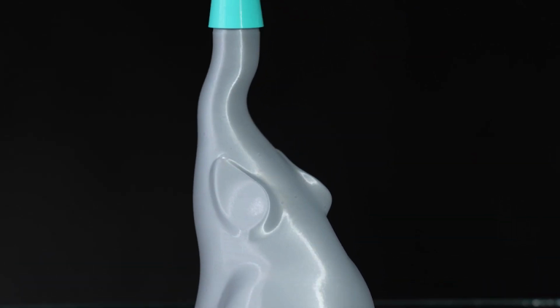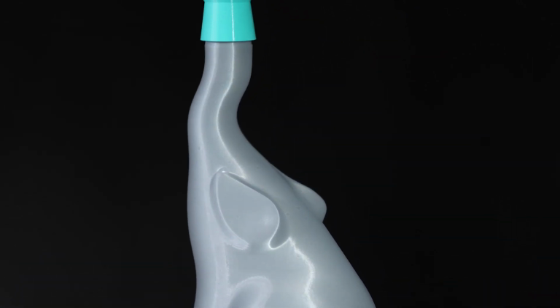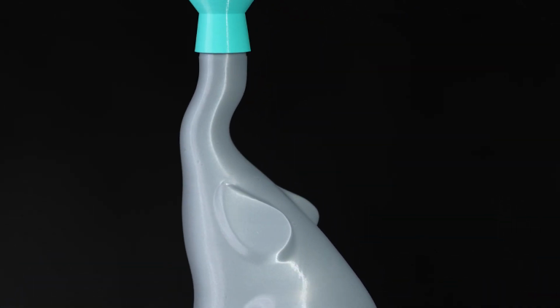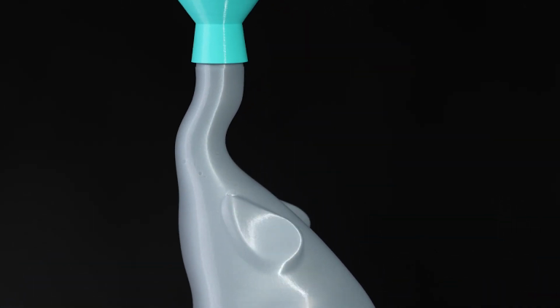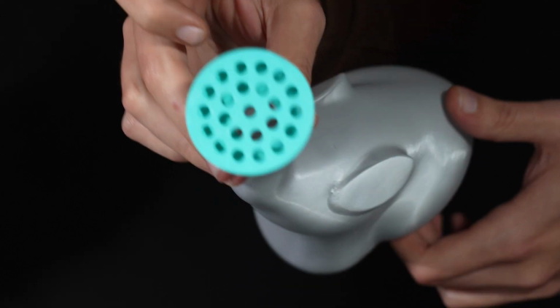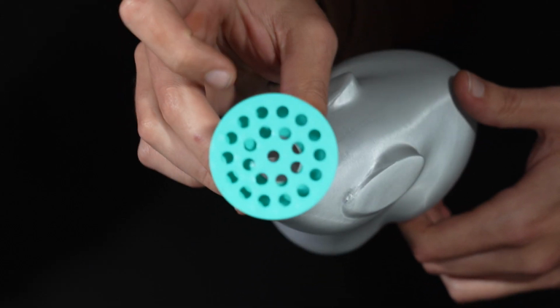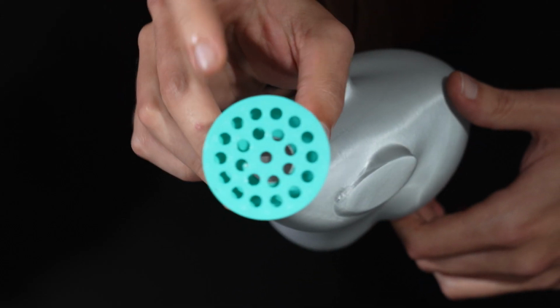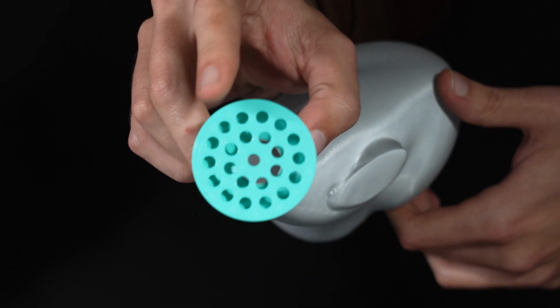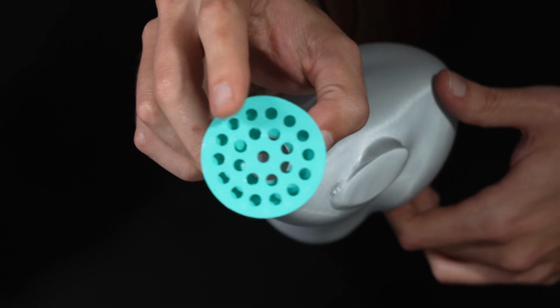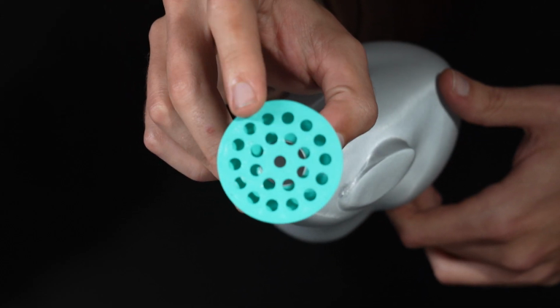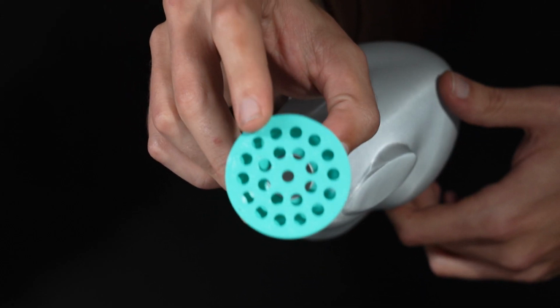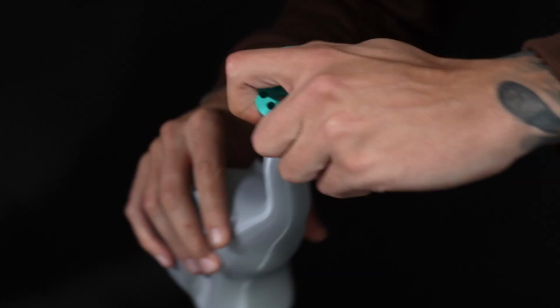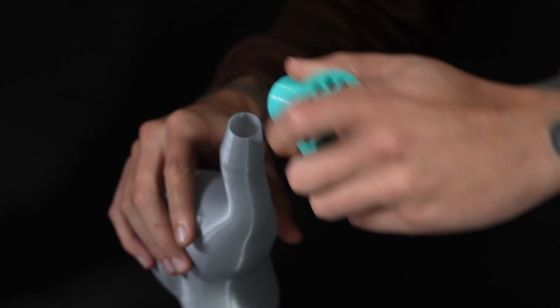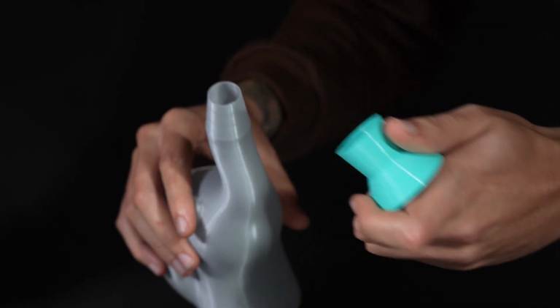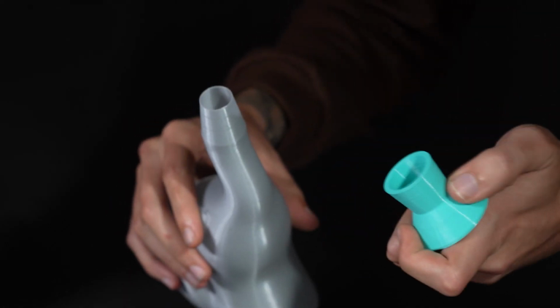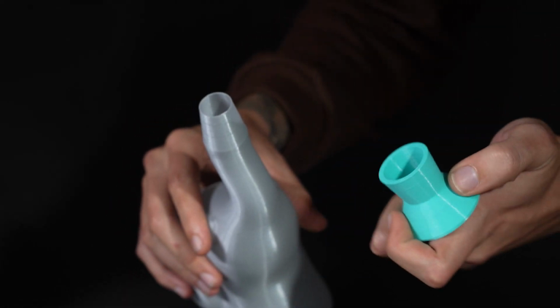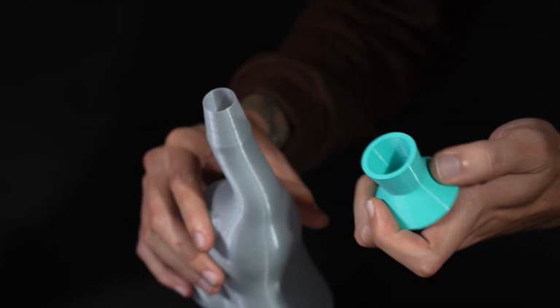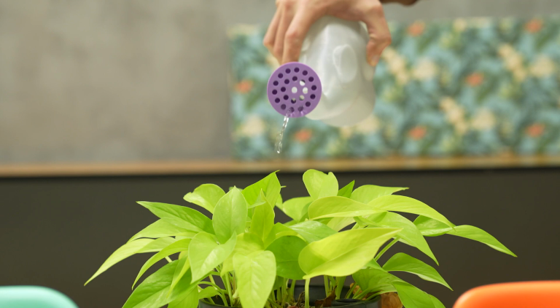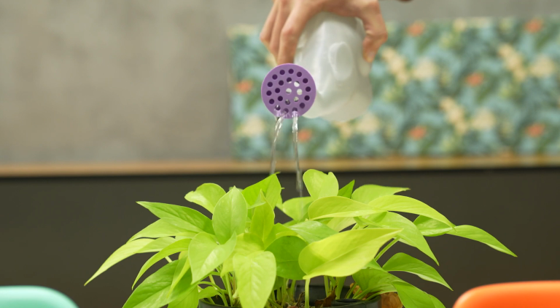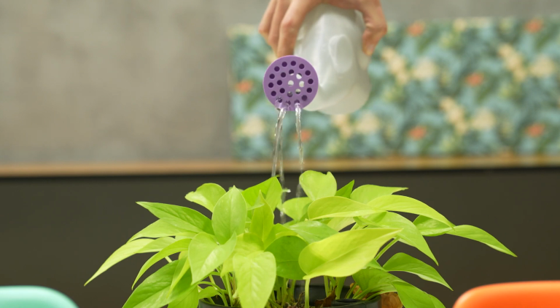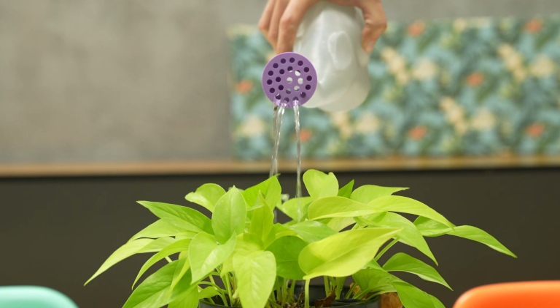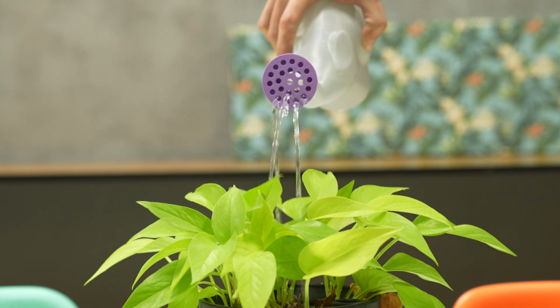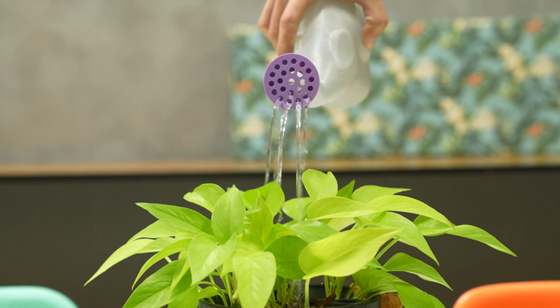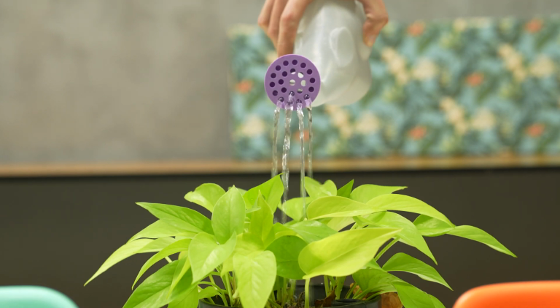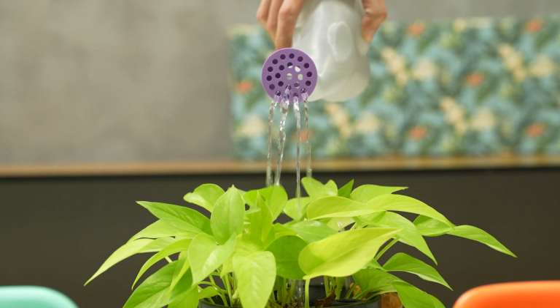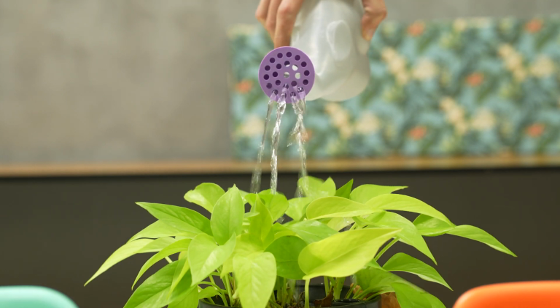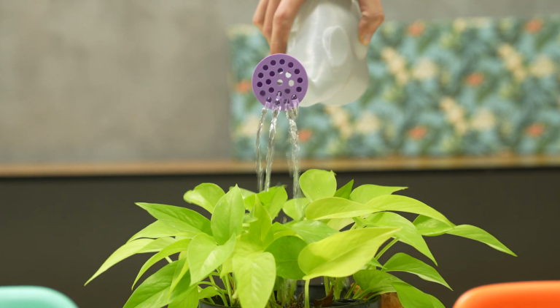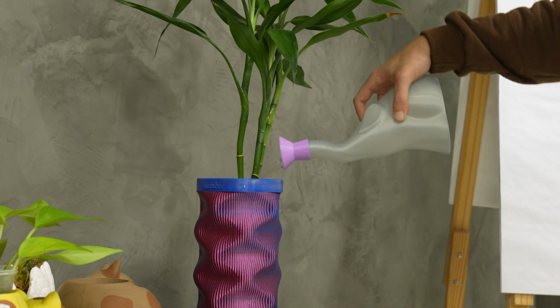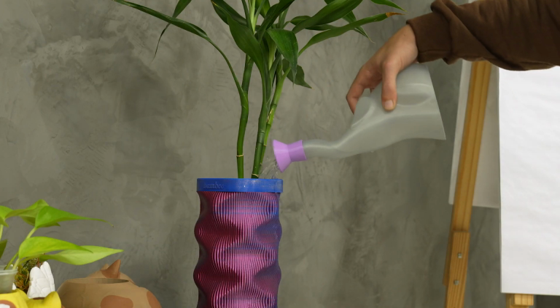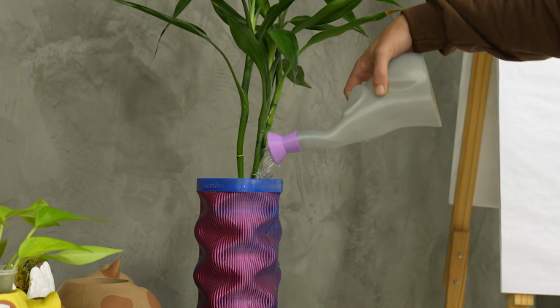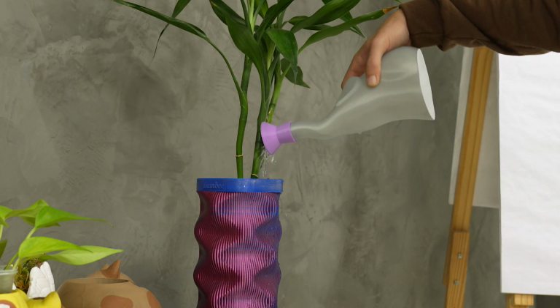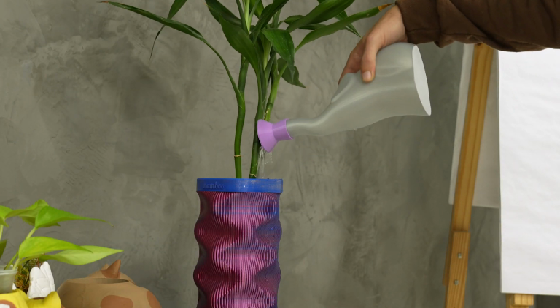You can print it as a cute decor piece, but if you like to use it as a watering can, just print it in vase mode. It's elephantastic!